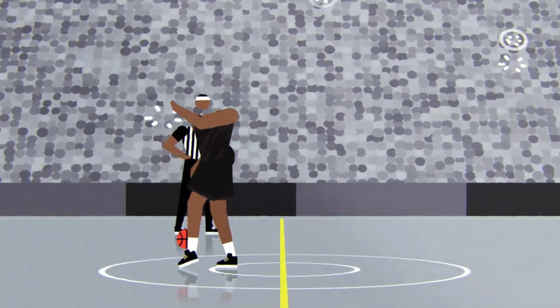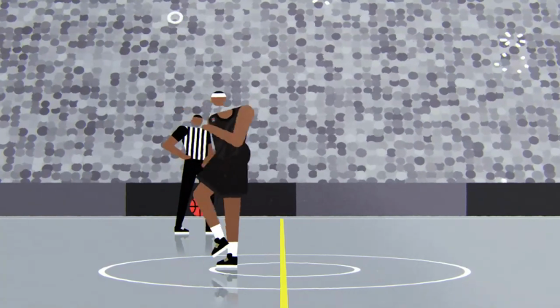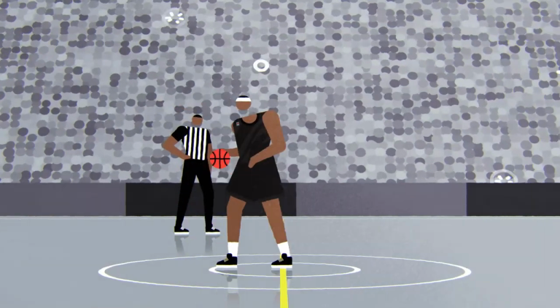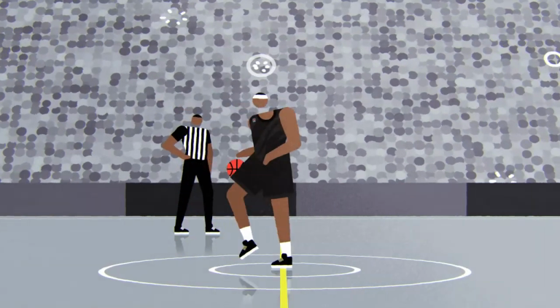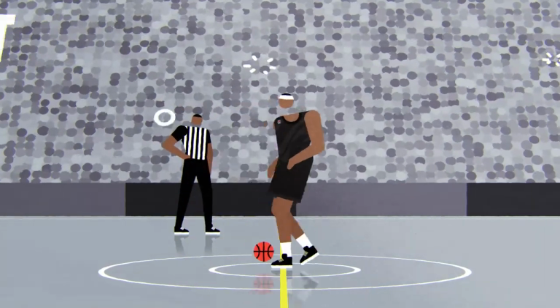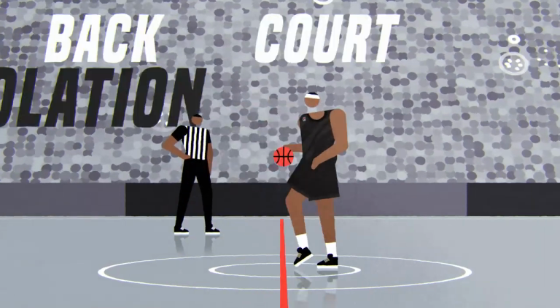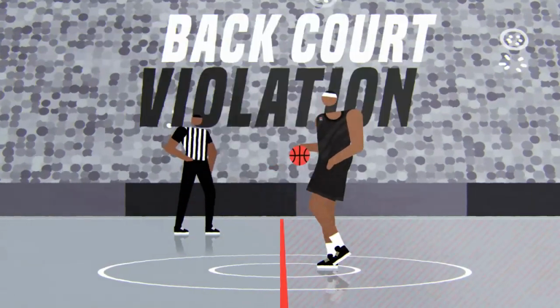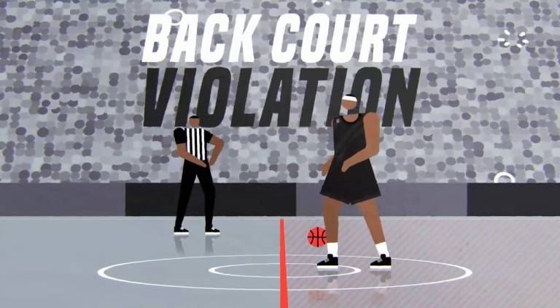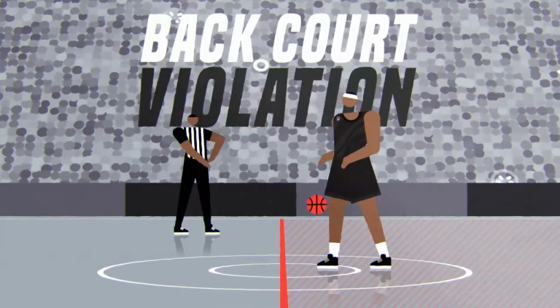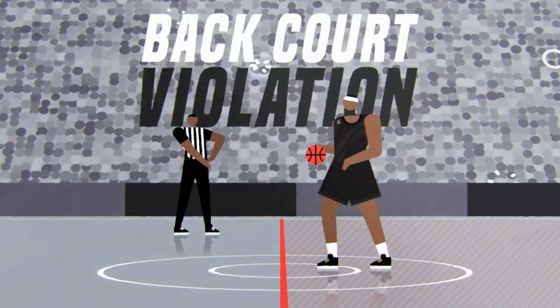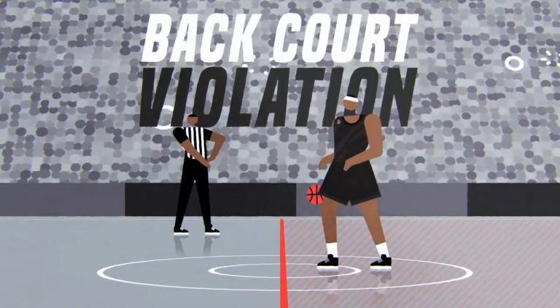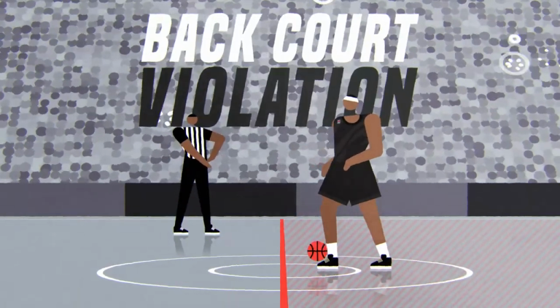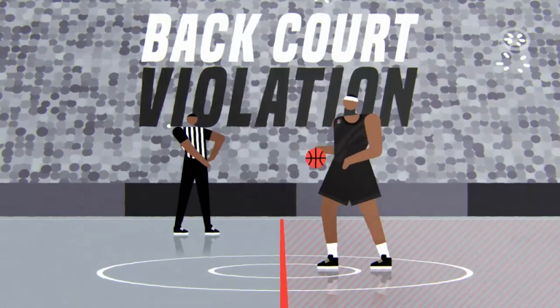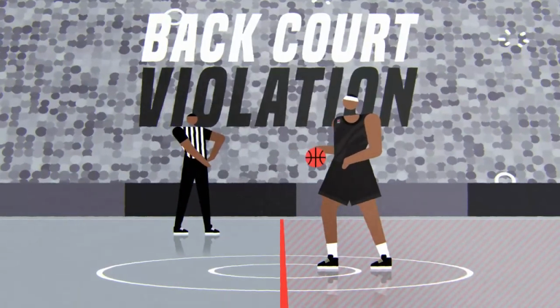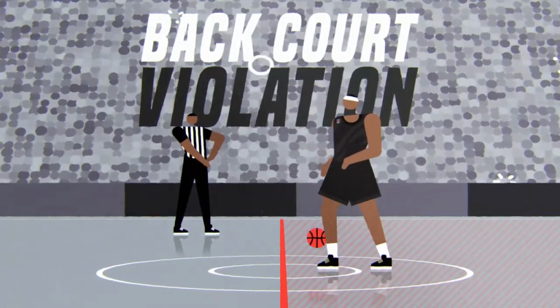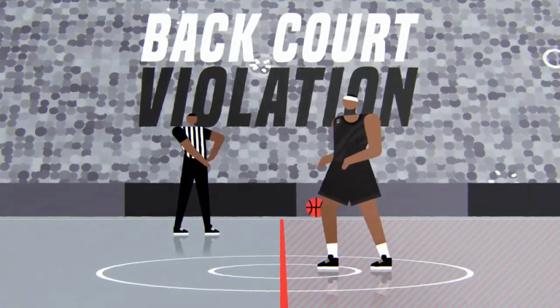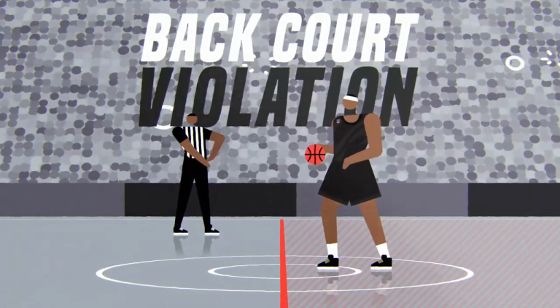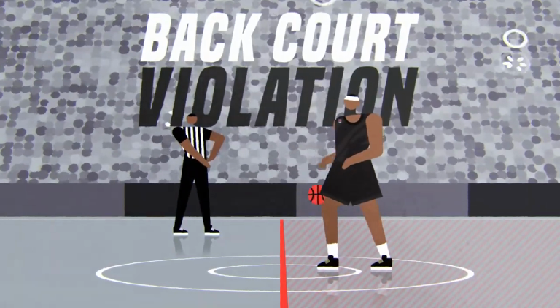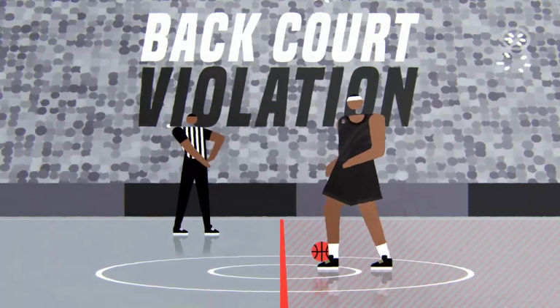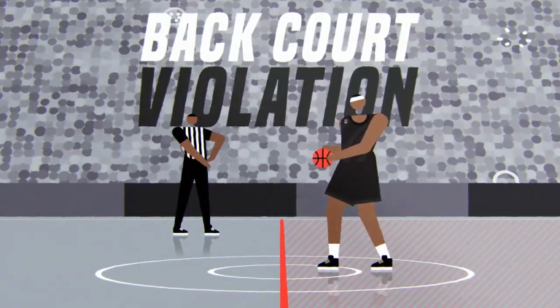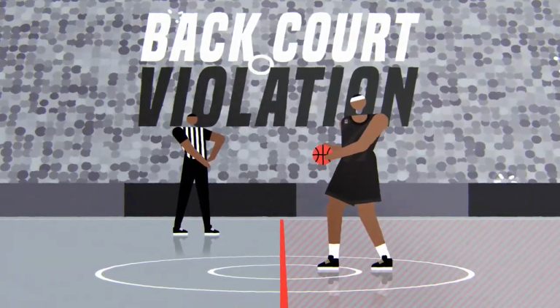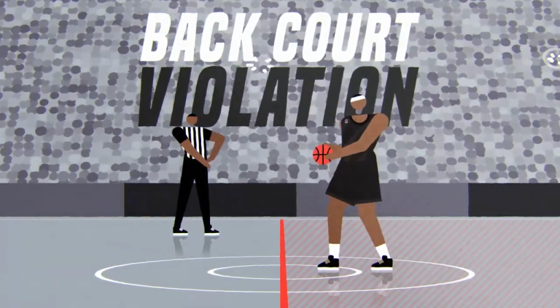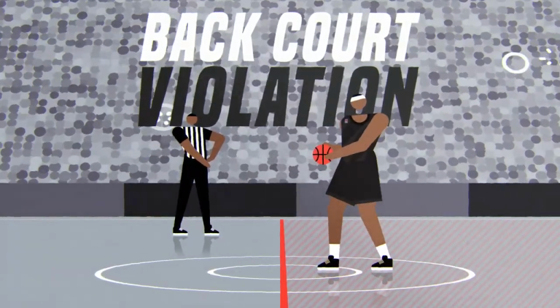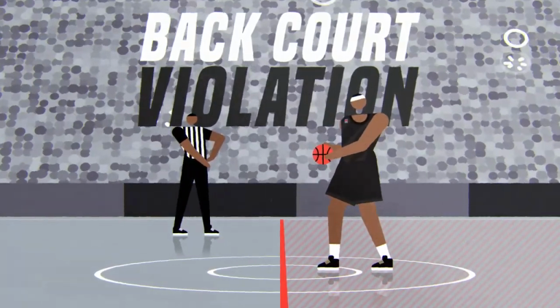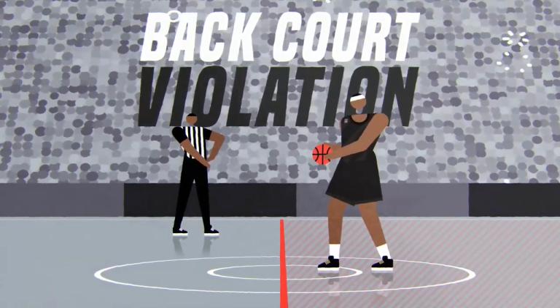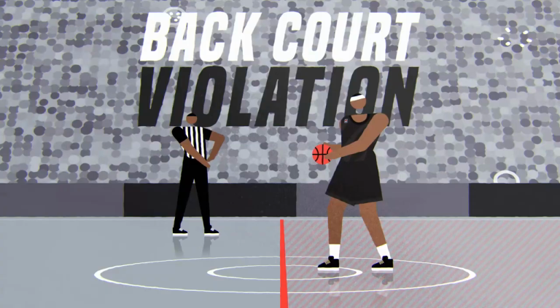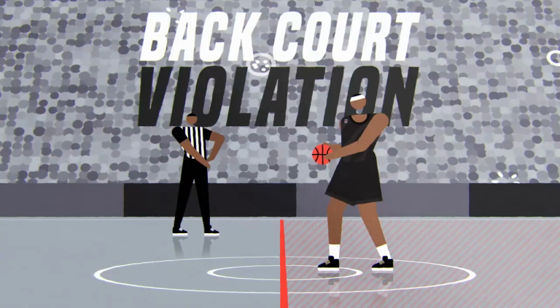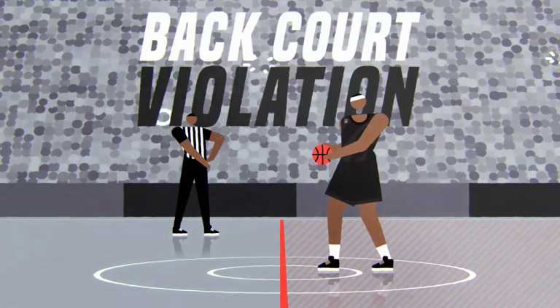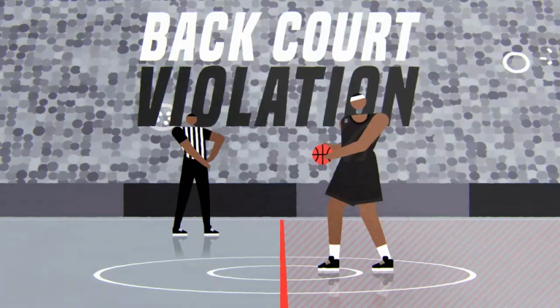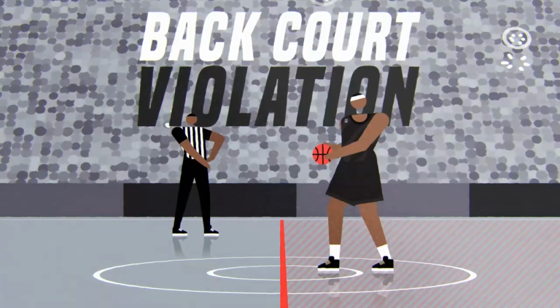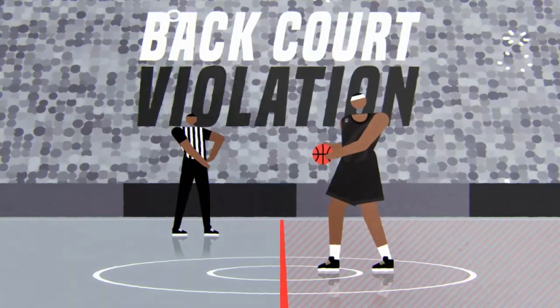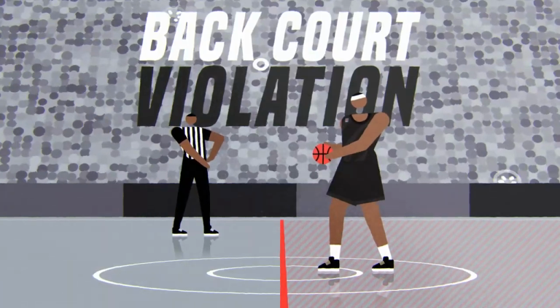Once the offensive team crosses the center court line, they cannot go back into their own half. Doing so will result in a backcourt violation.